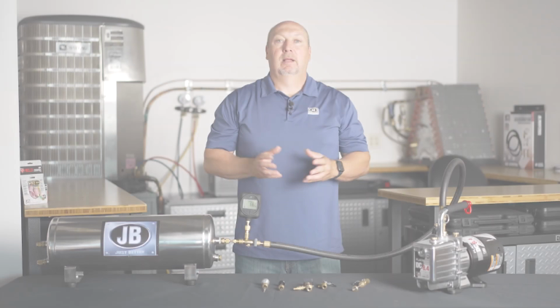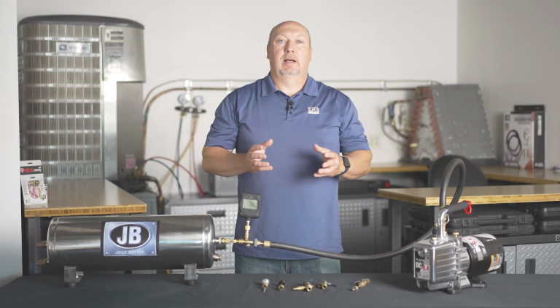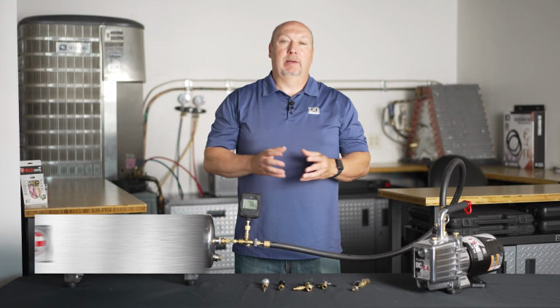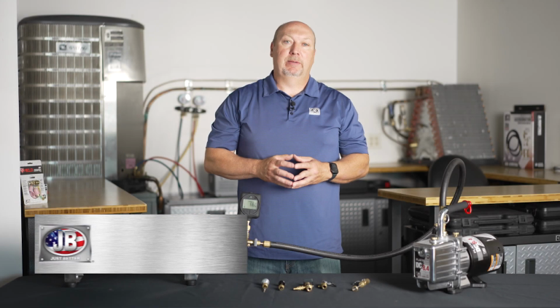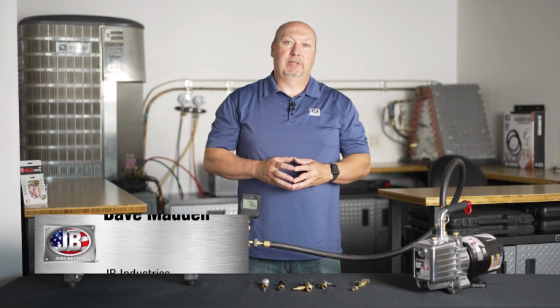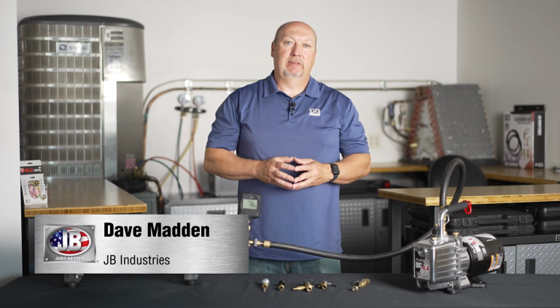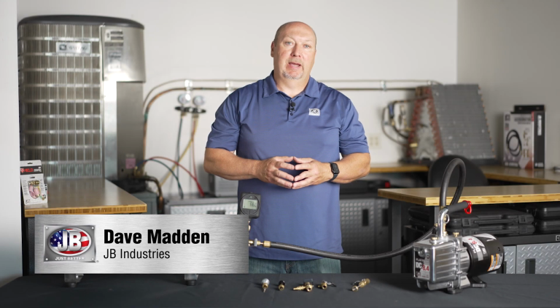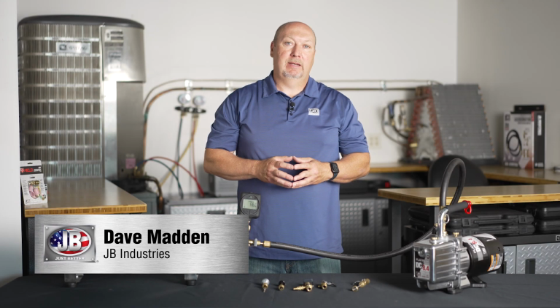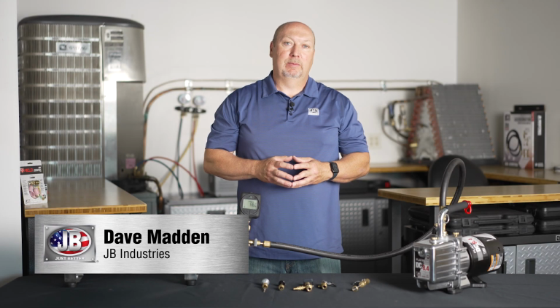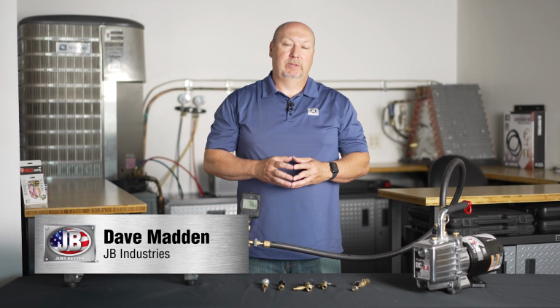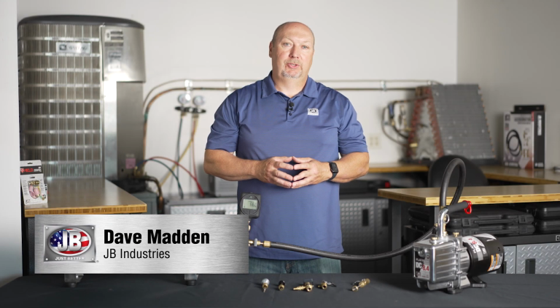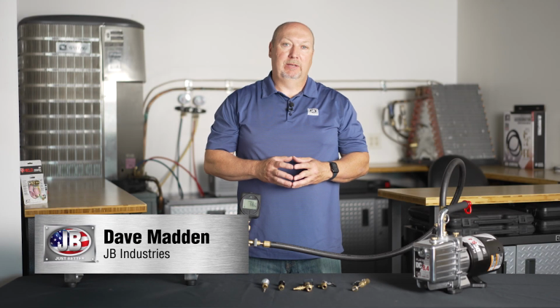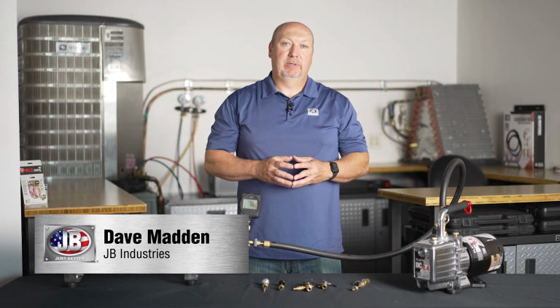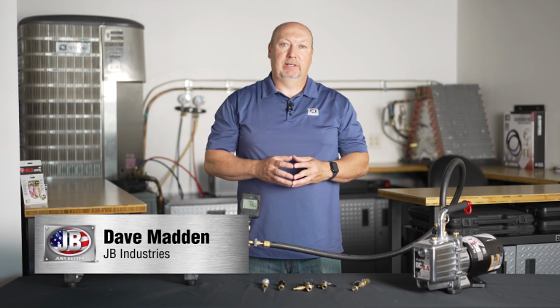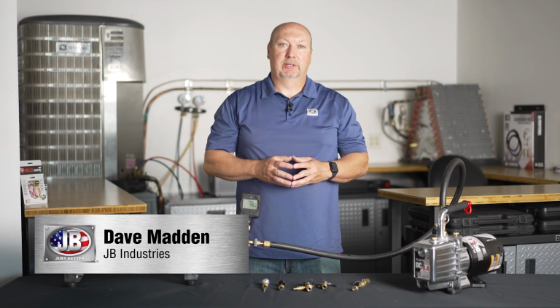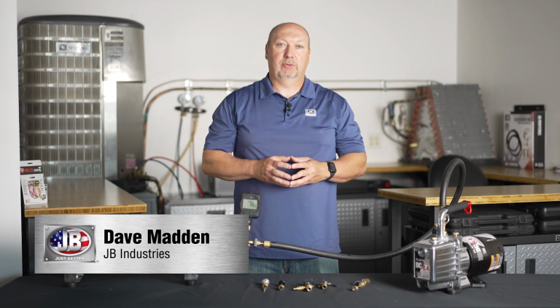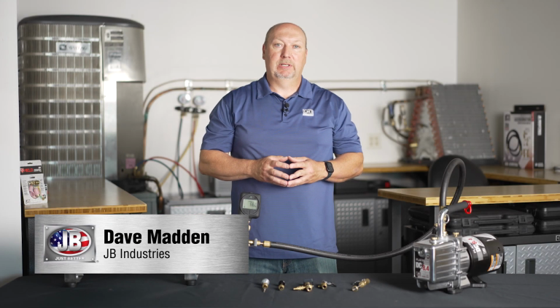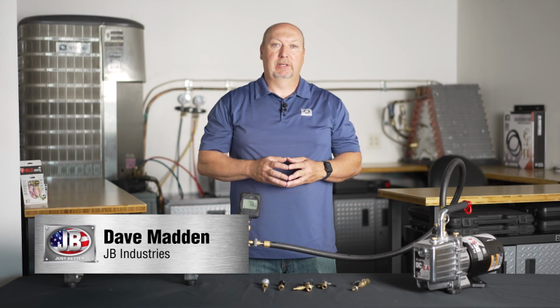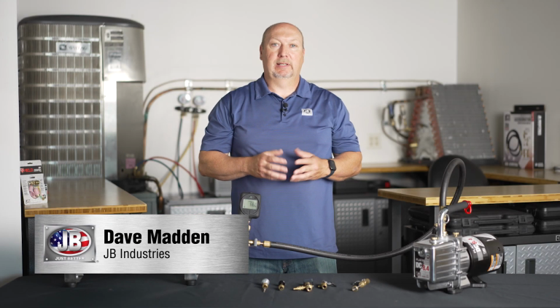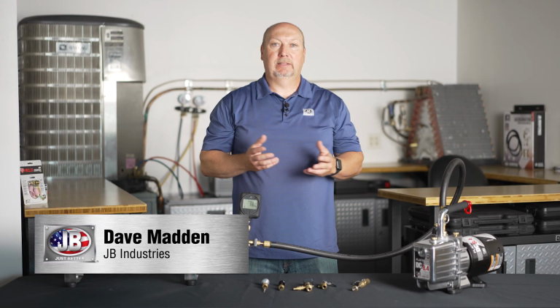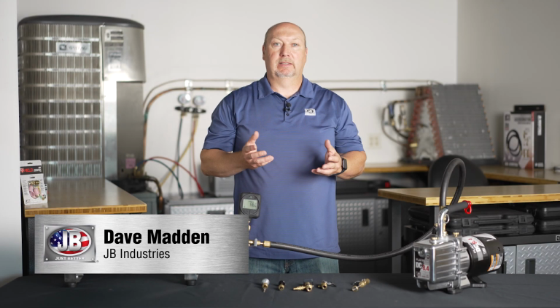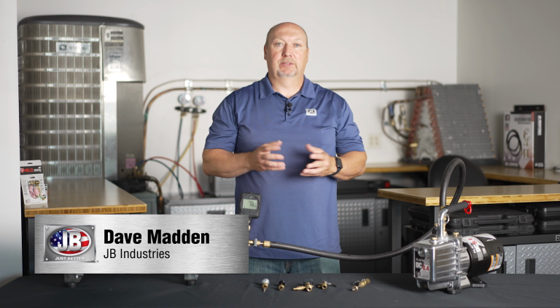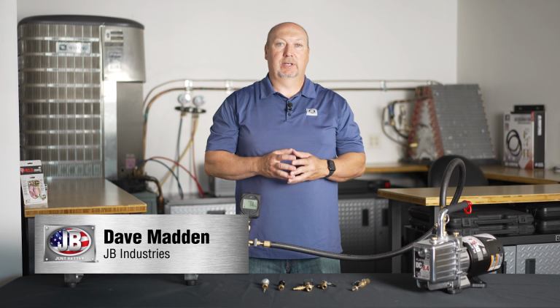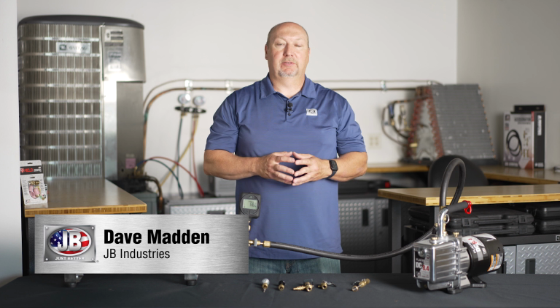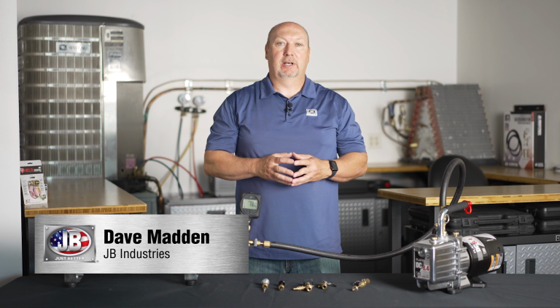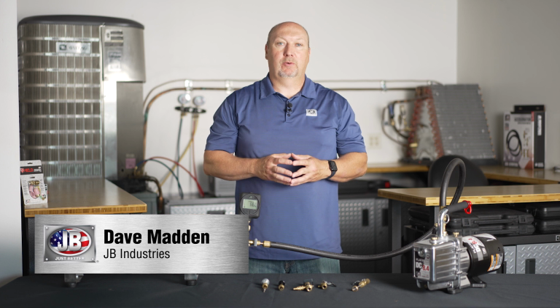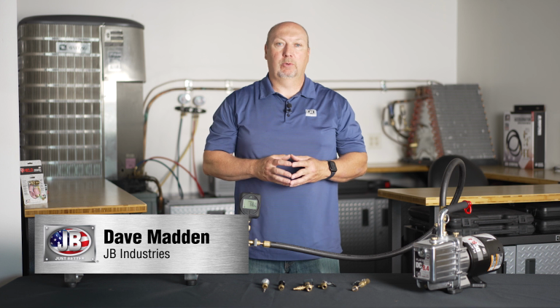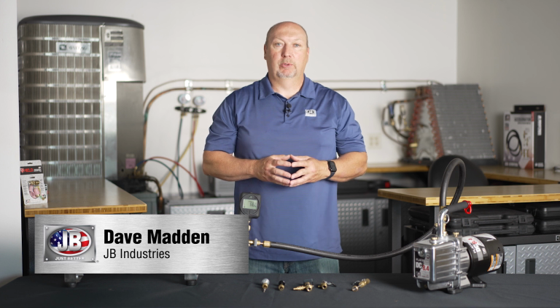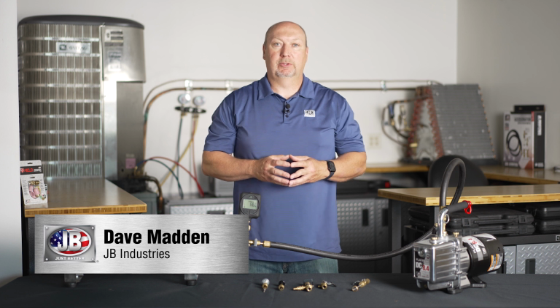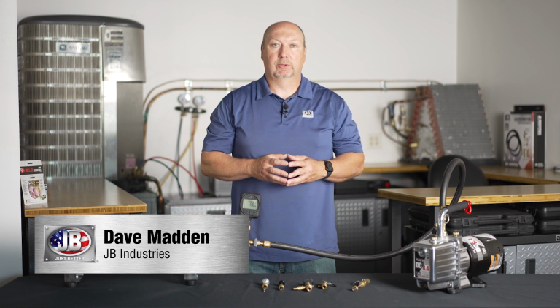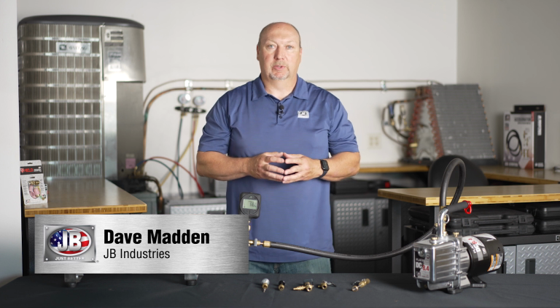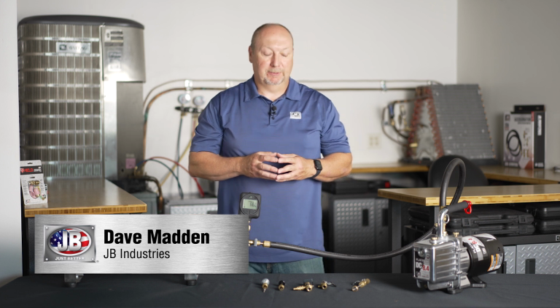Hi, my name is Dave Madden. I'm with JB Industries and I'd like to discuss valve core removal tools with you.